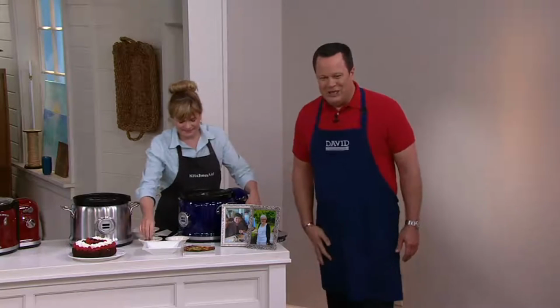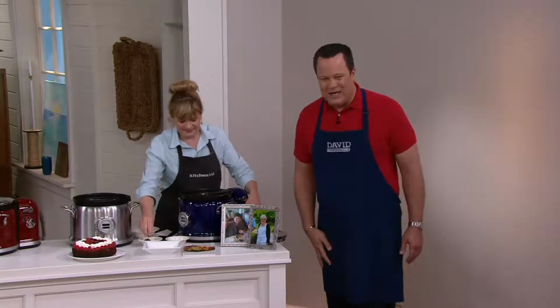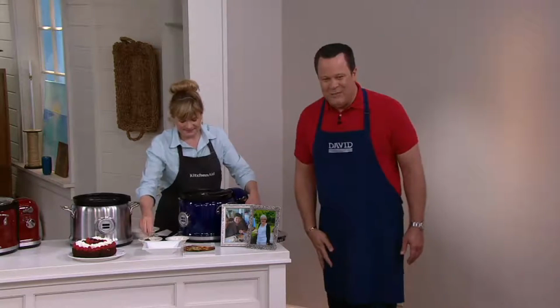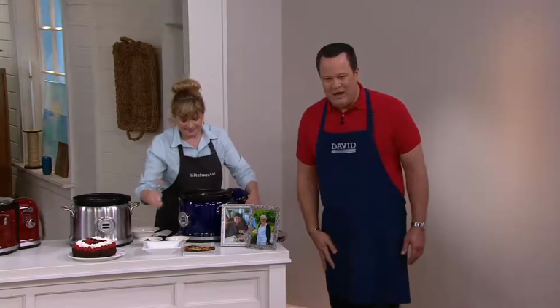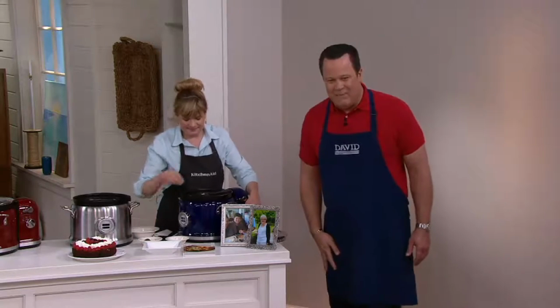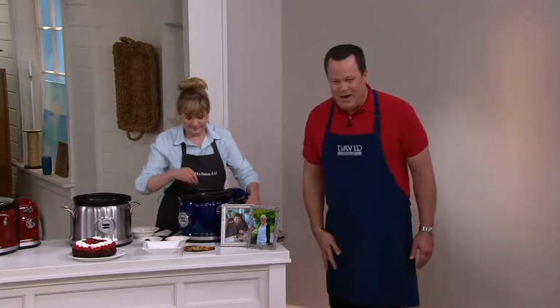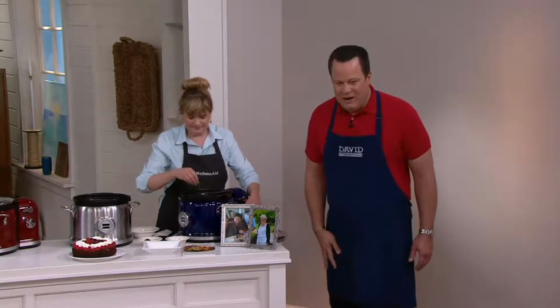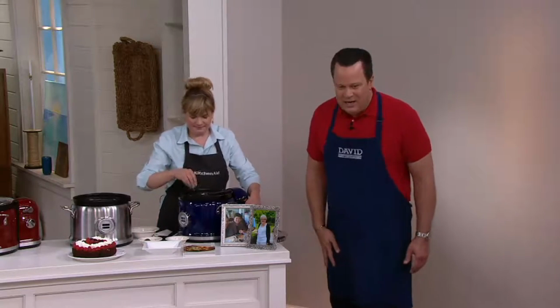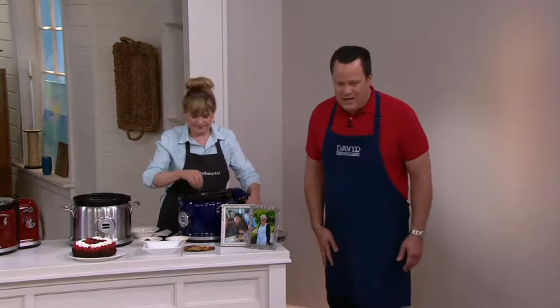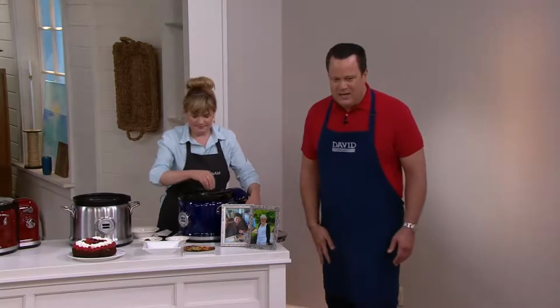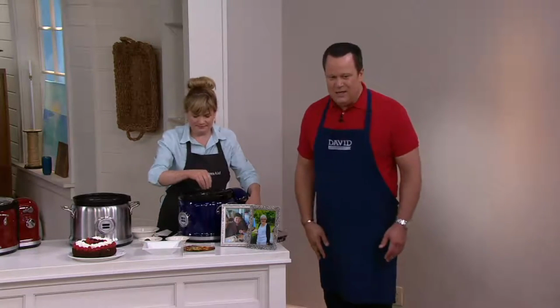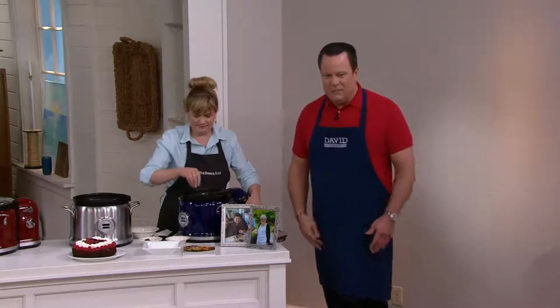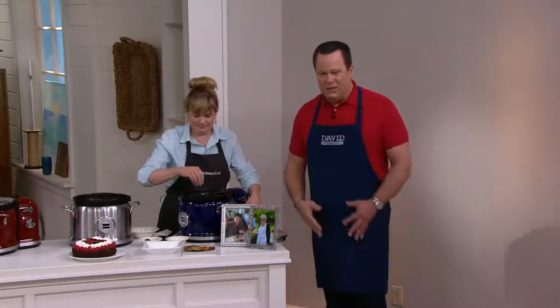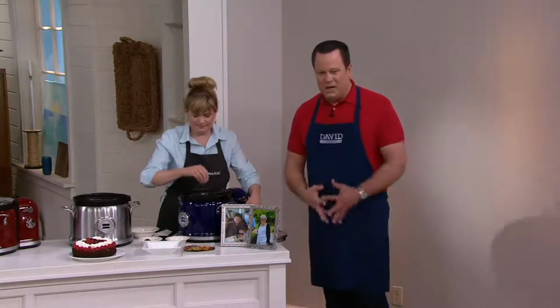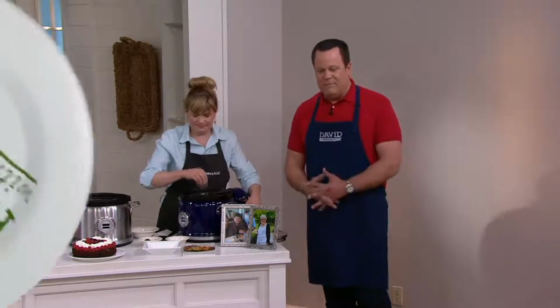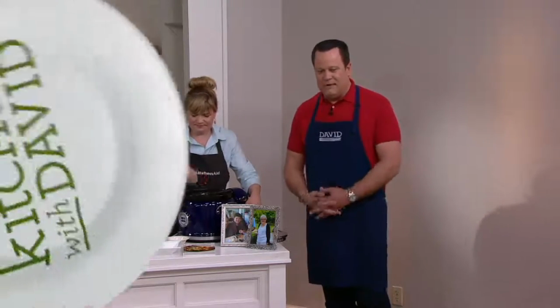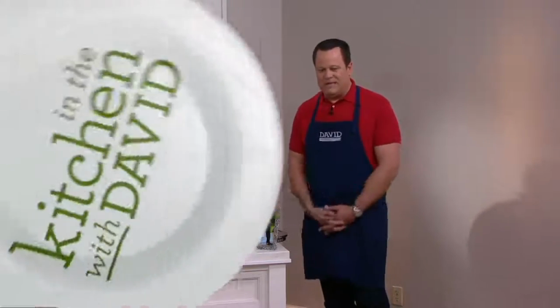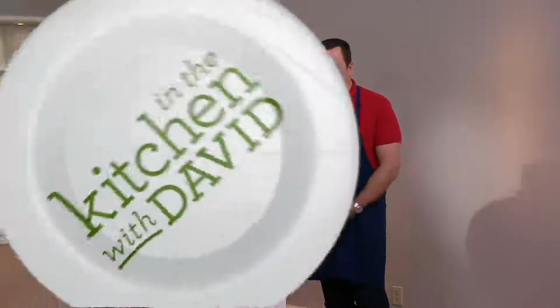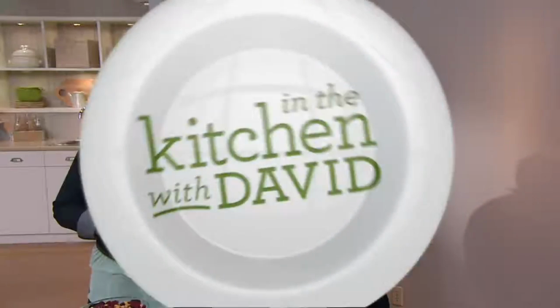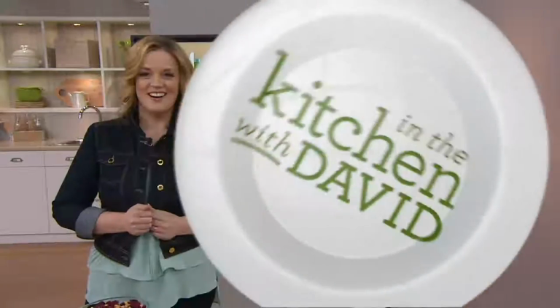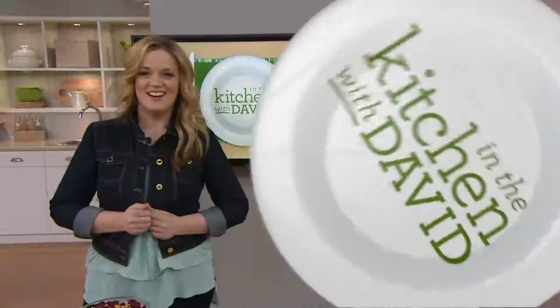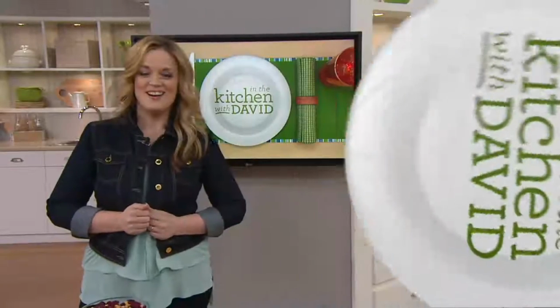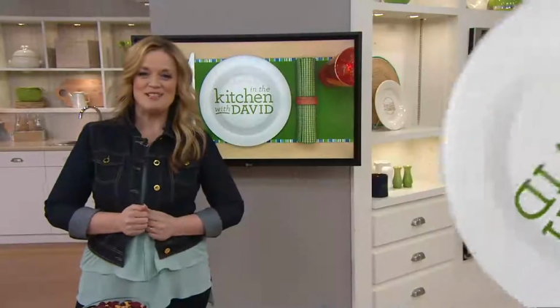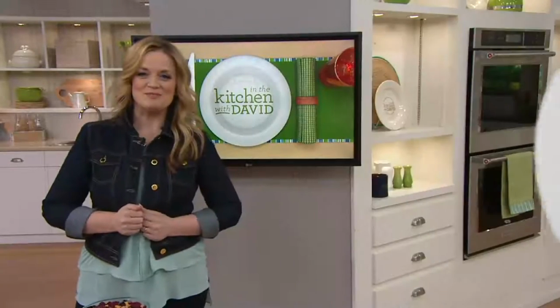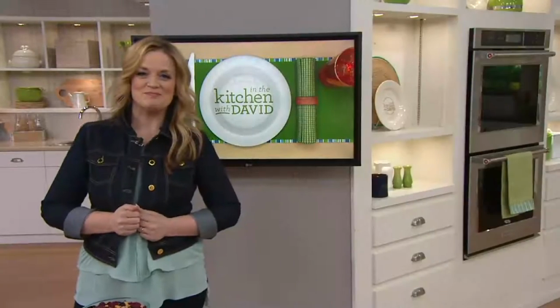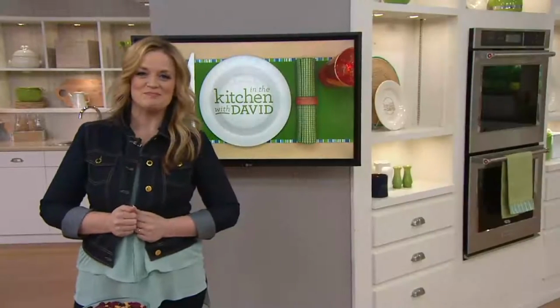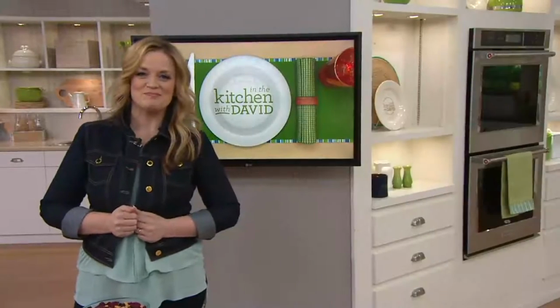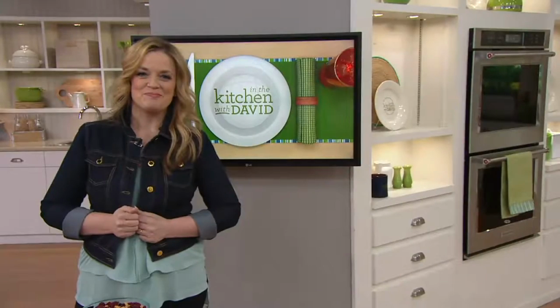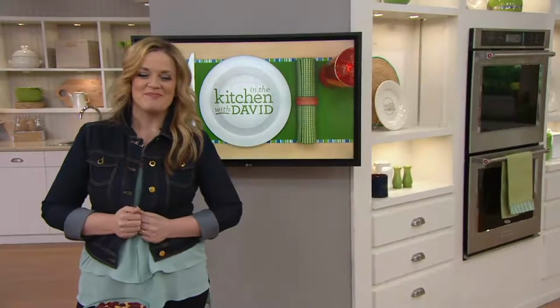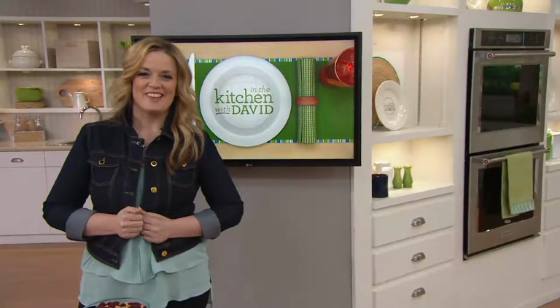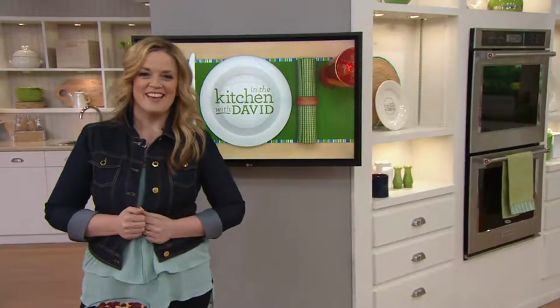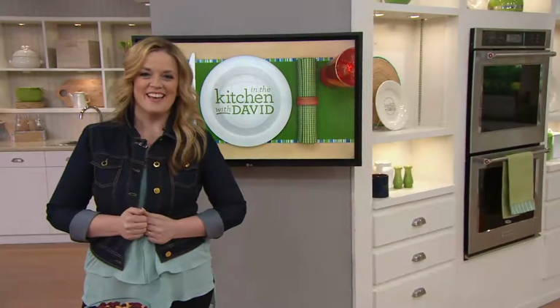All right, let's check in with our Mary, because Mary's got more information for us.